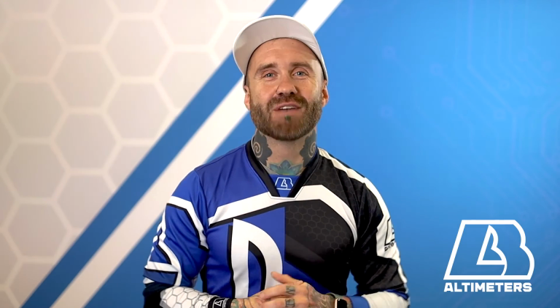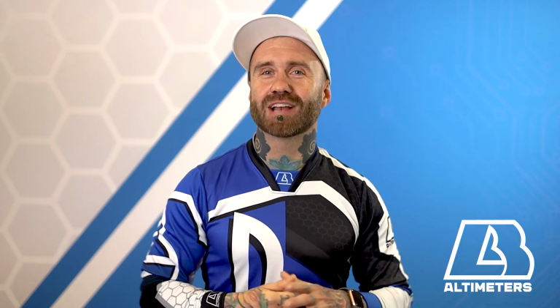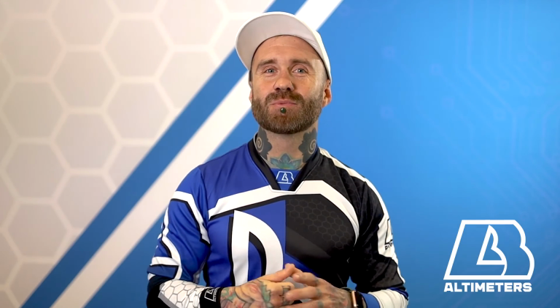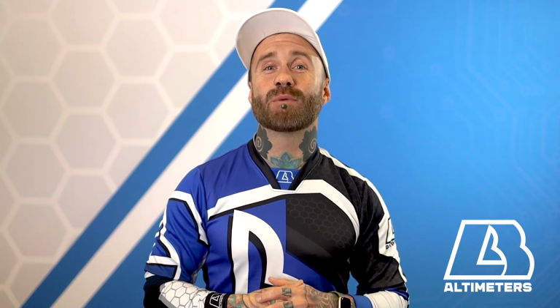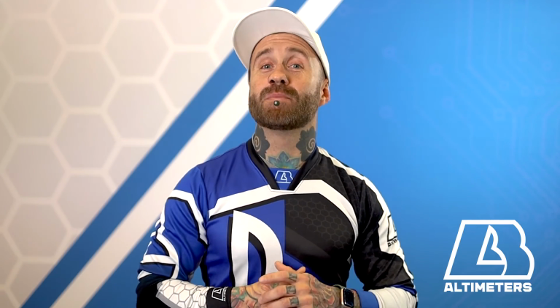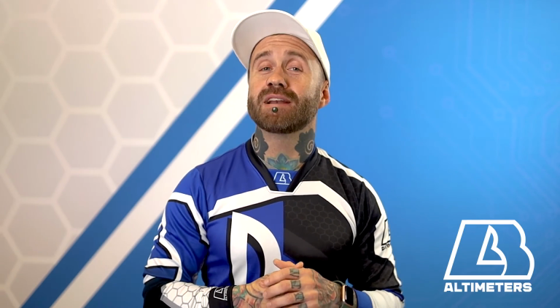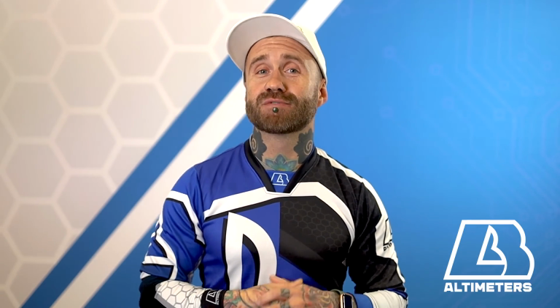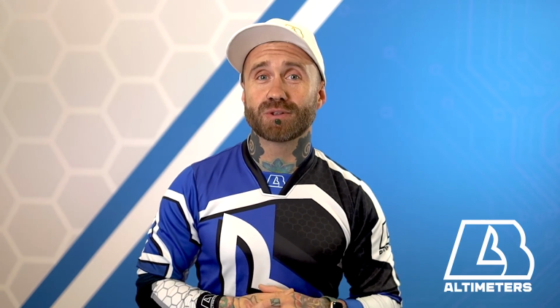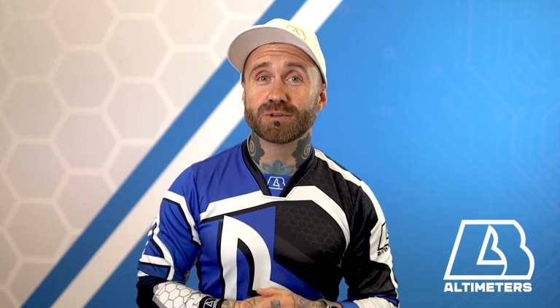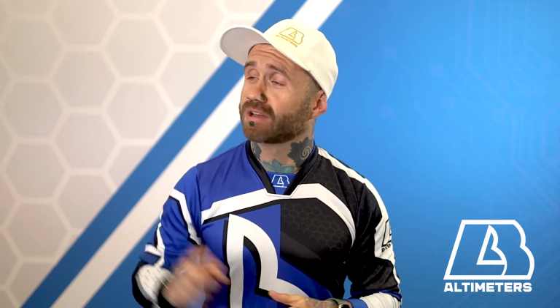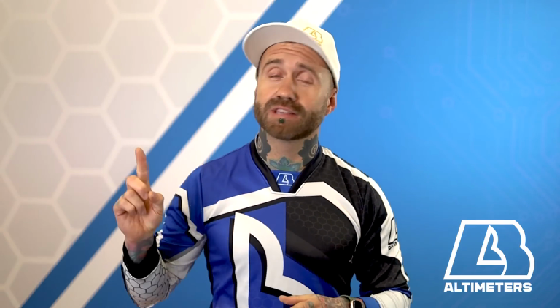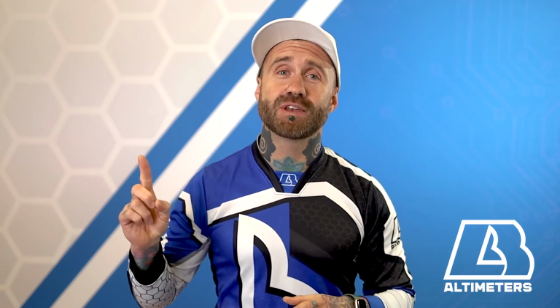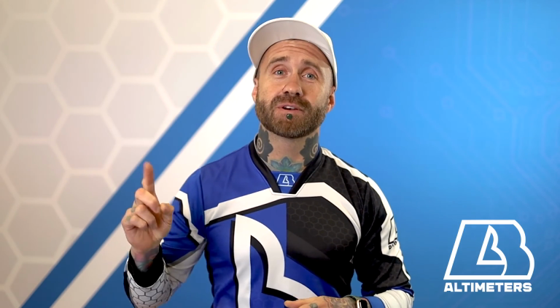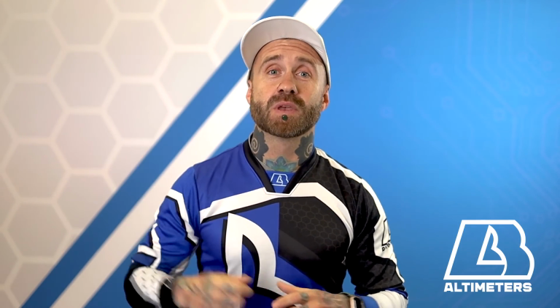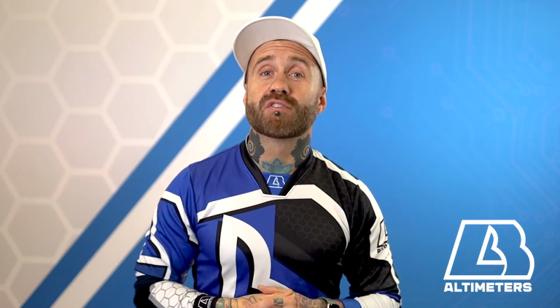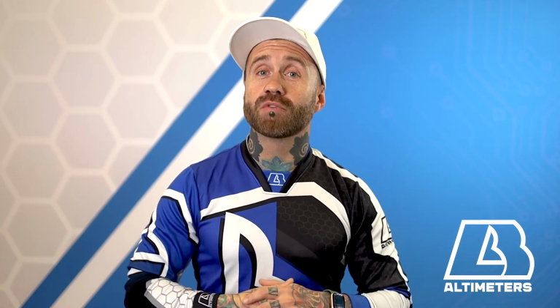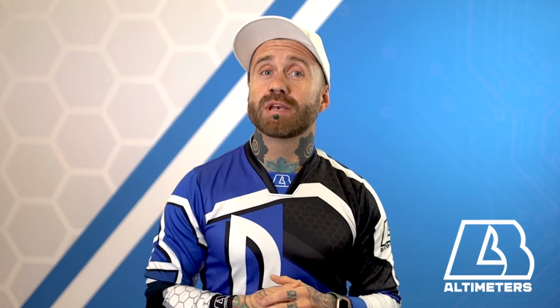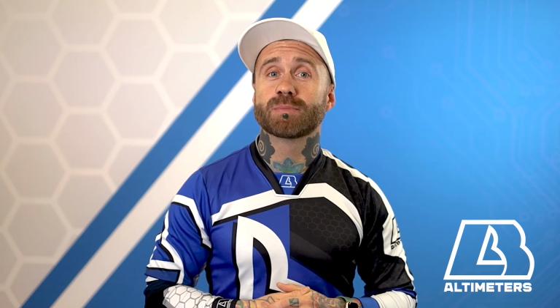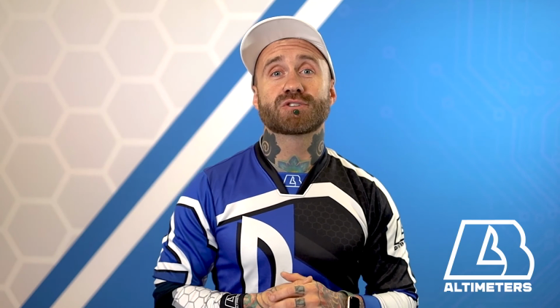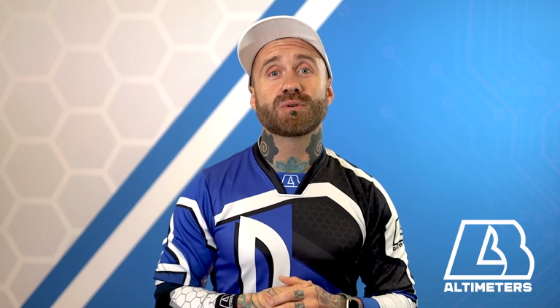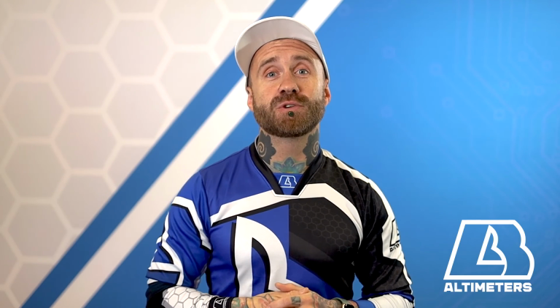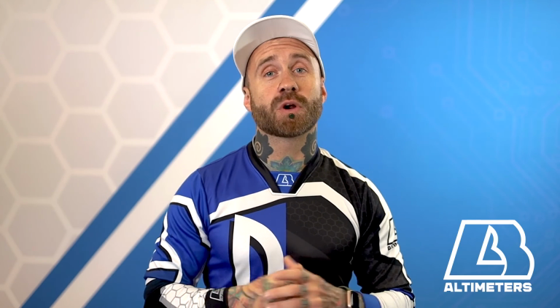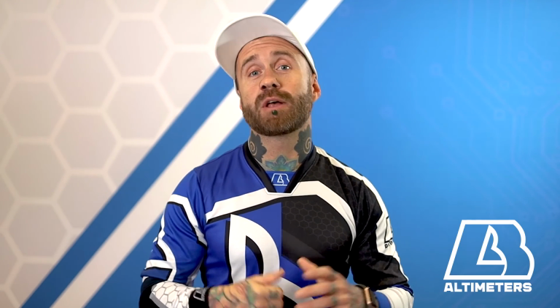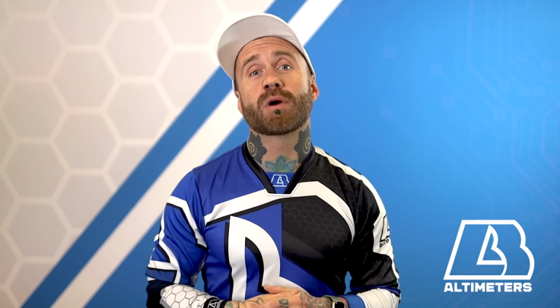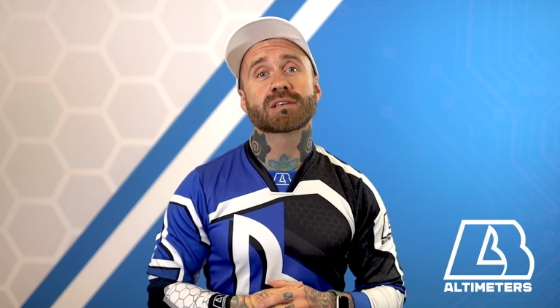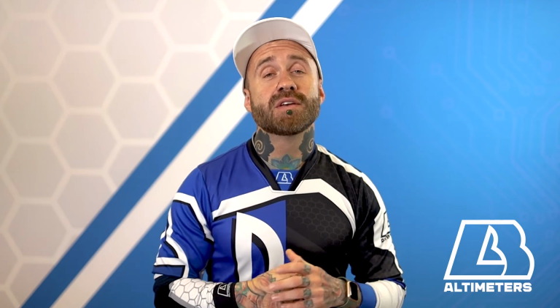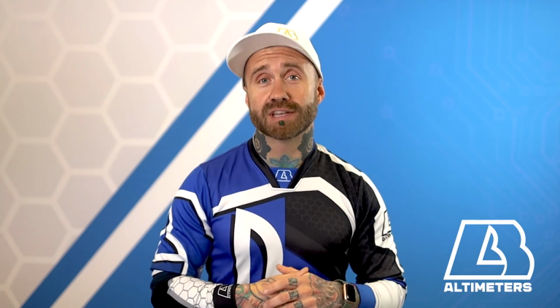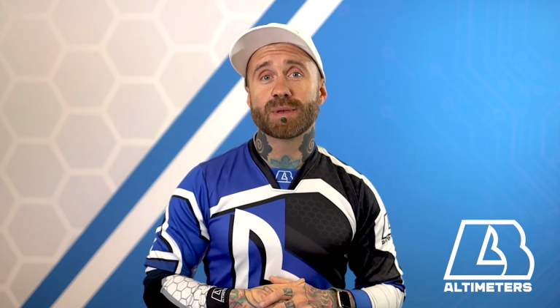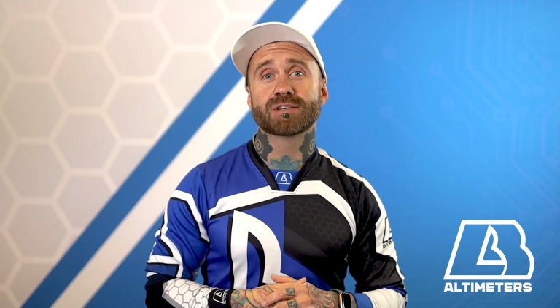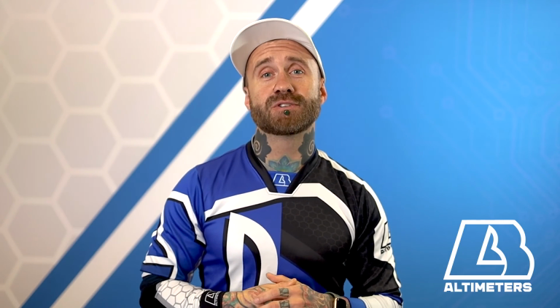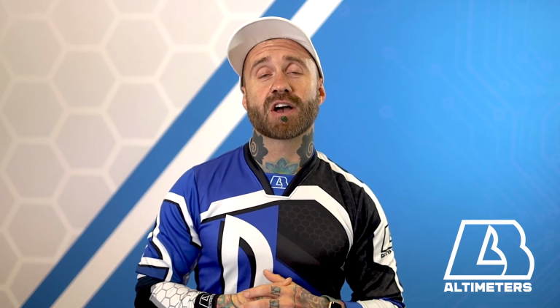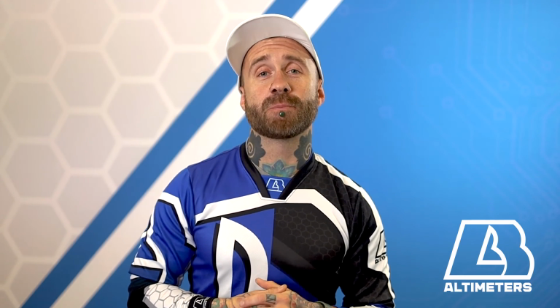If you'd like to learn more about the maintenance of your Solo 2, click this video here. For more information about the Solo 2 or other LB products, visit LBaltimeters.com.